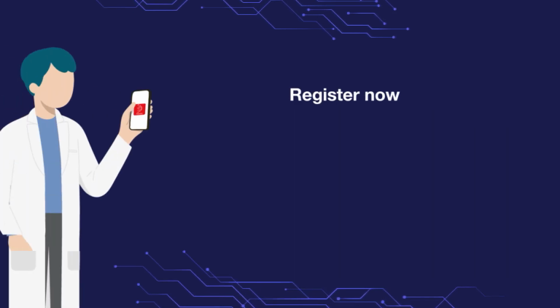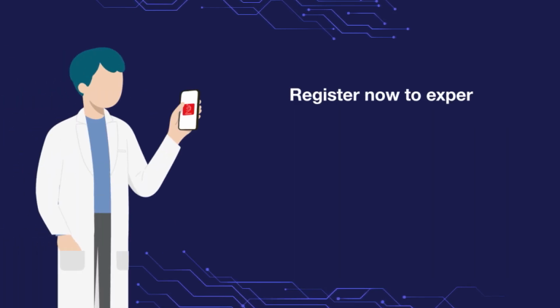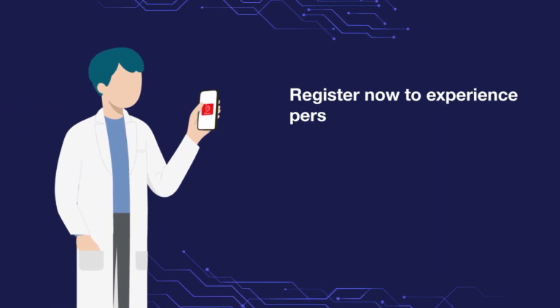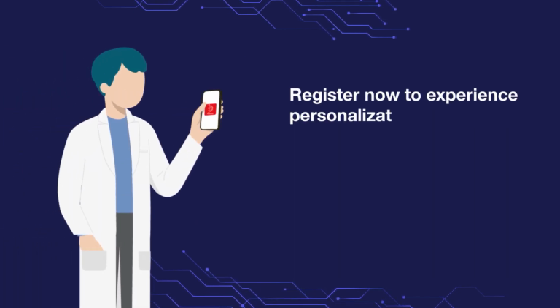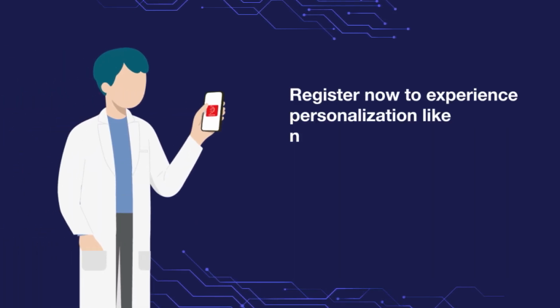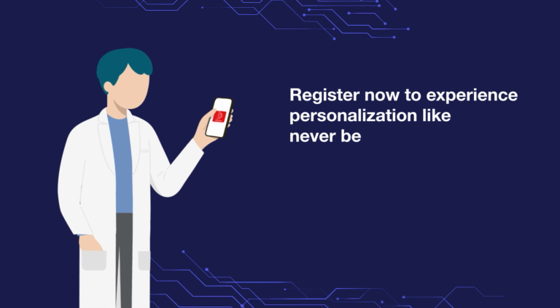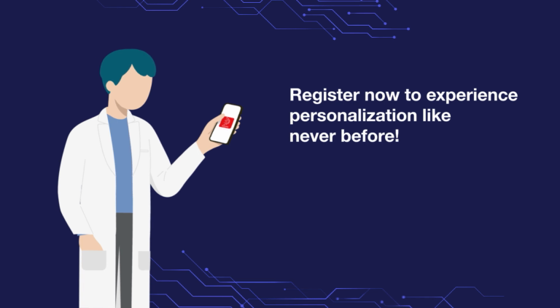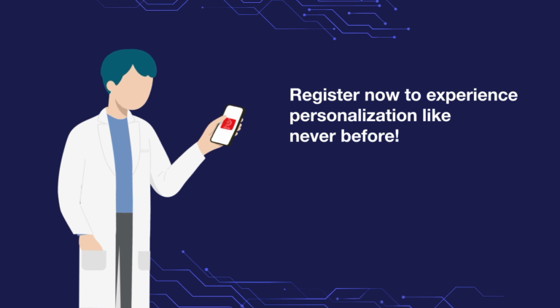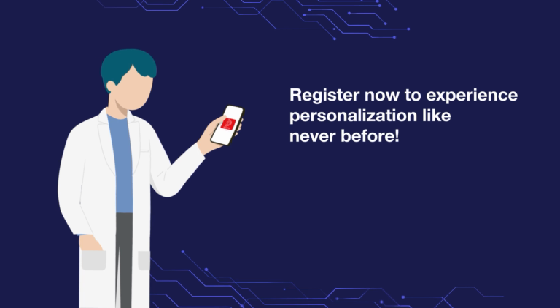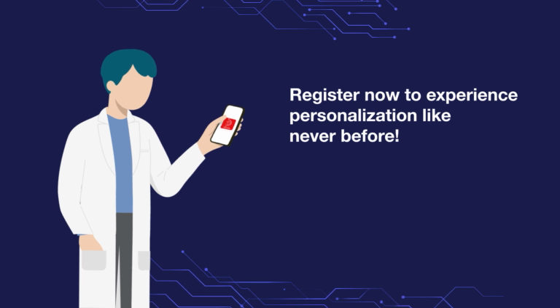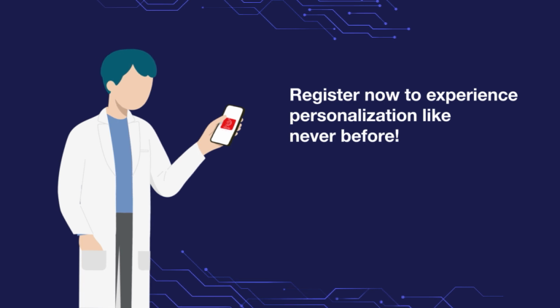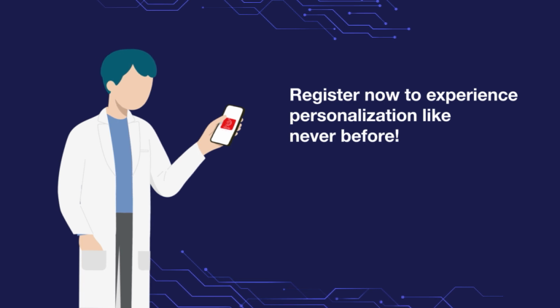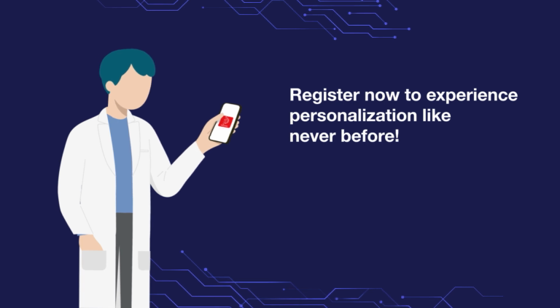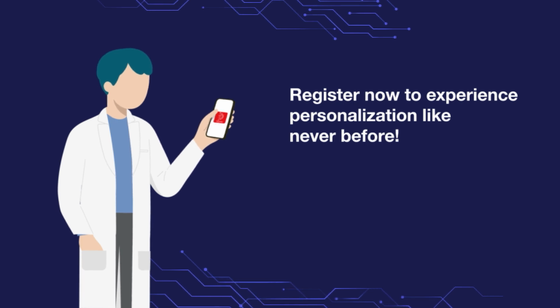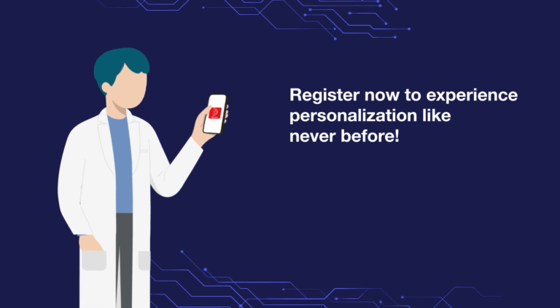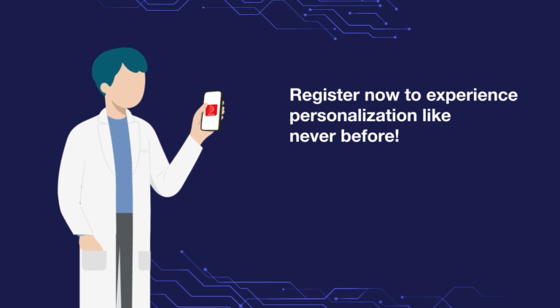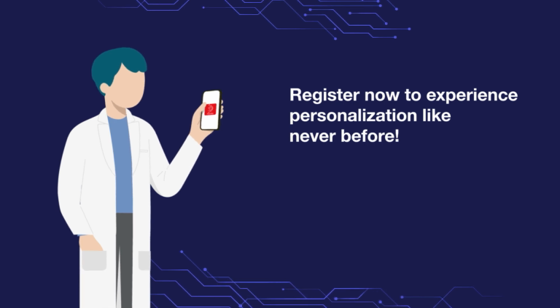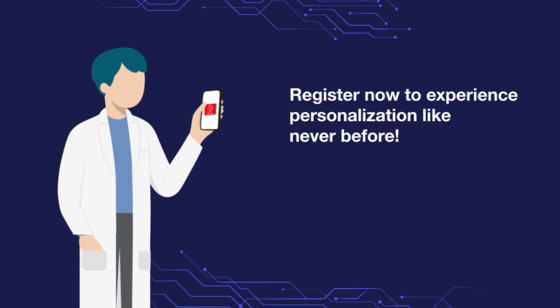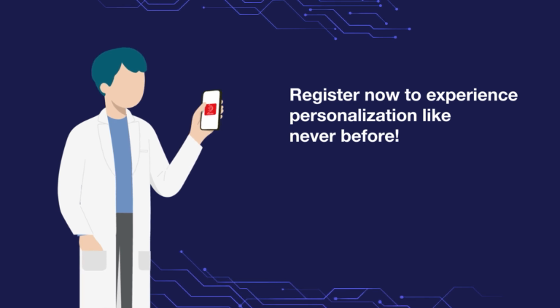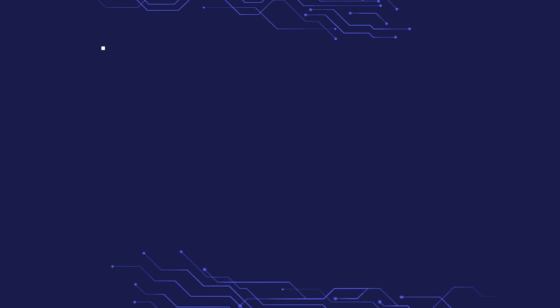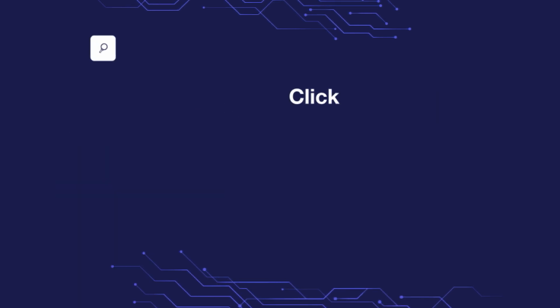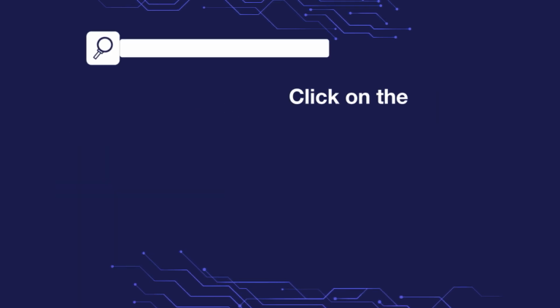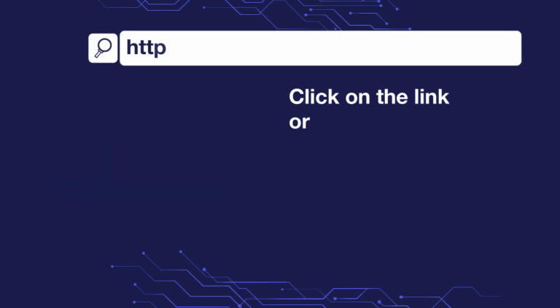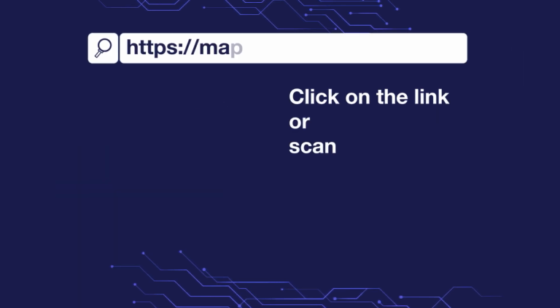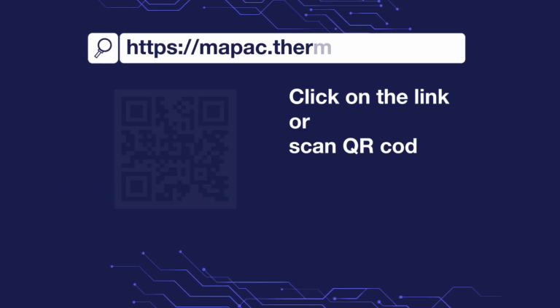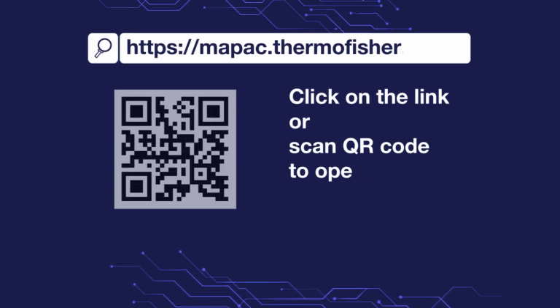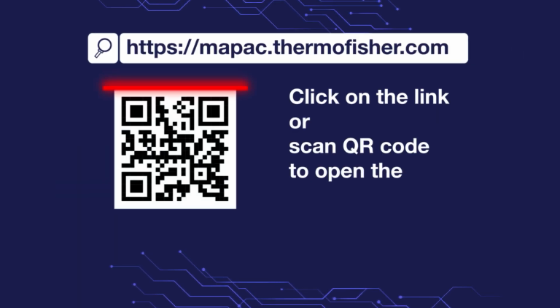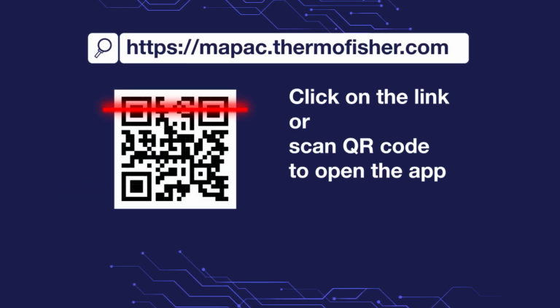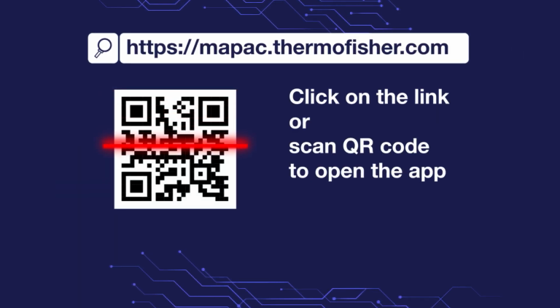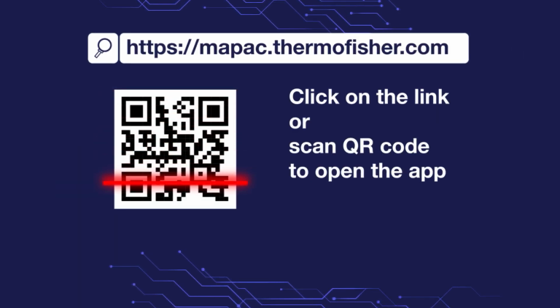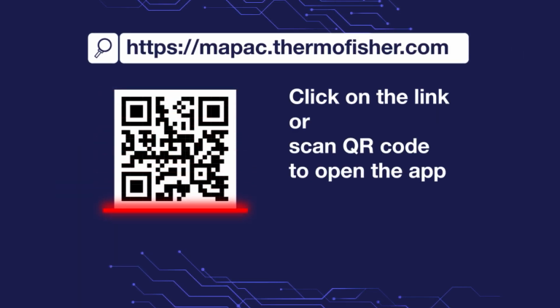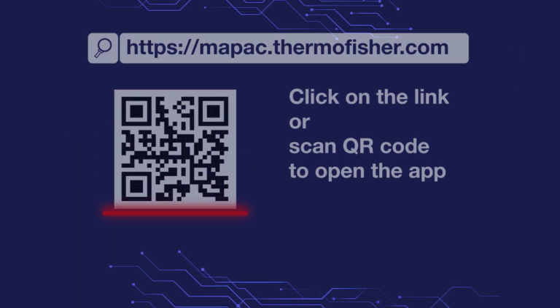Register now for a smooth, user-friendly, and tailored experience. Click on the link or scan this QR code.